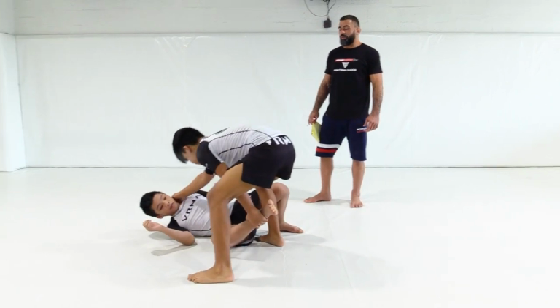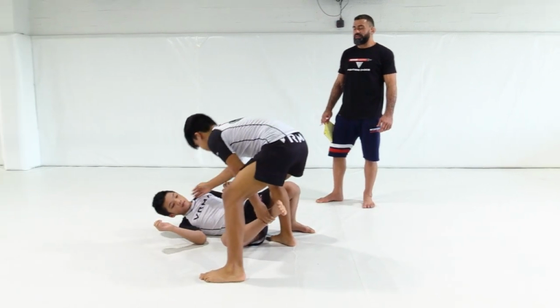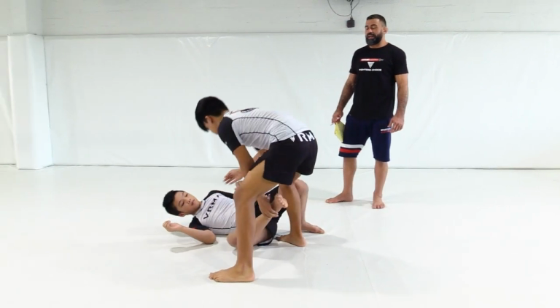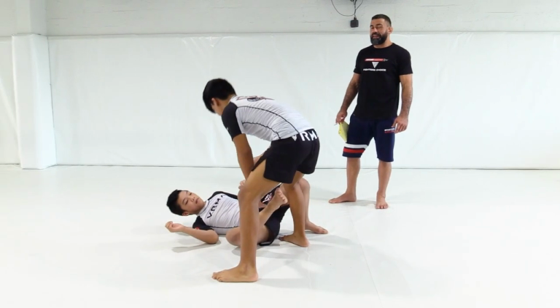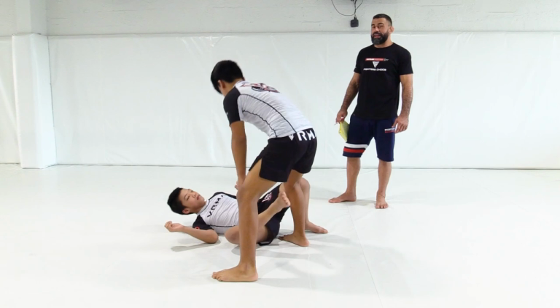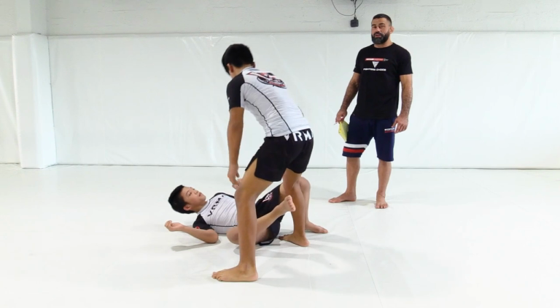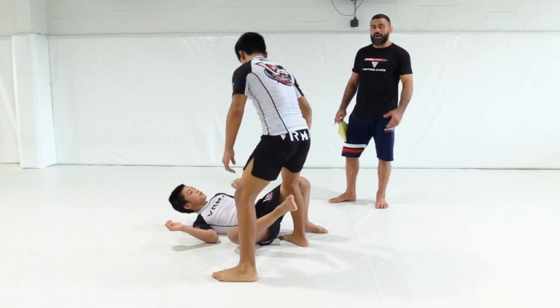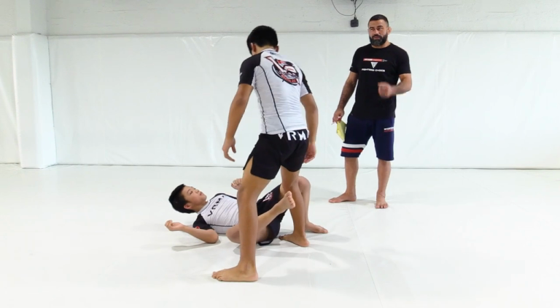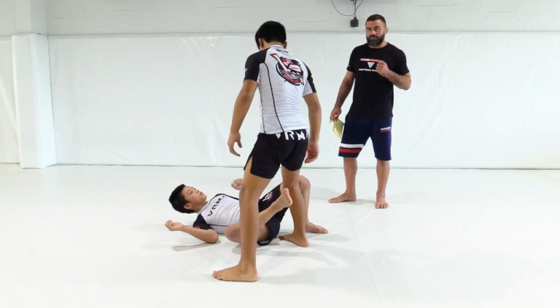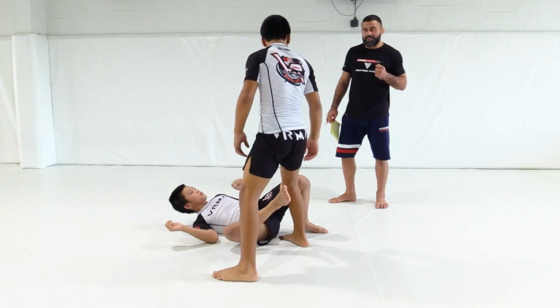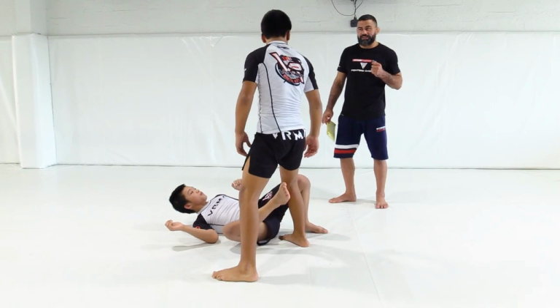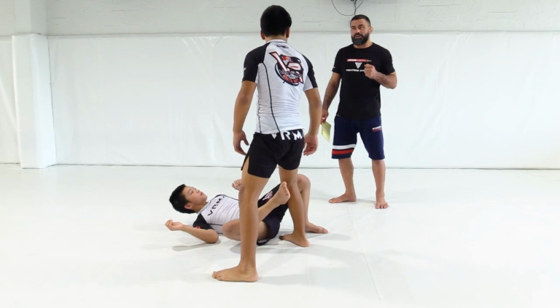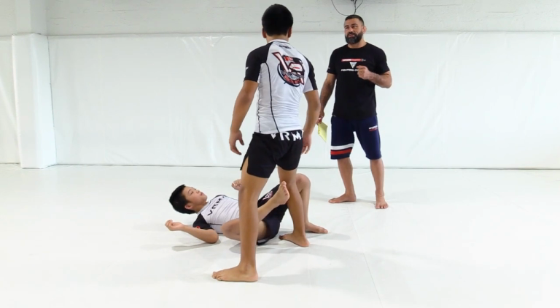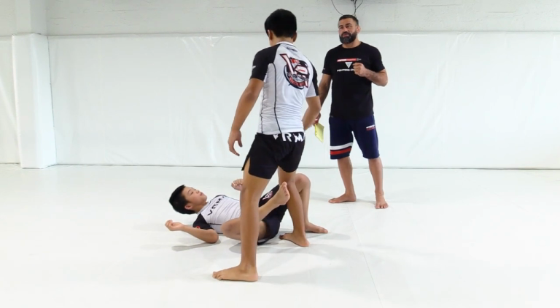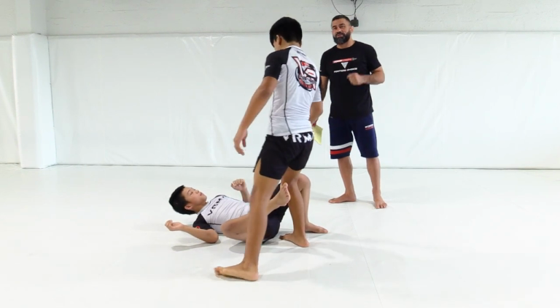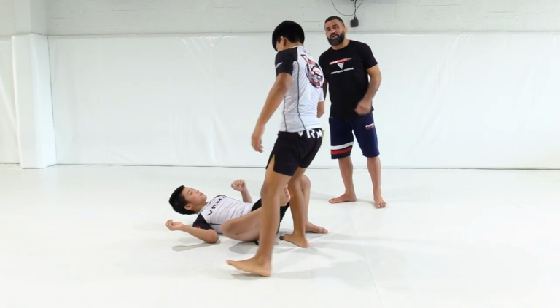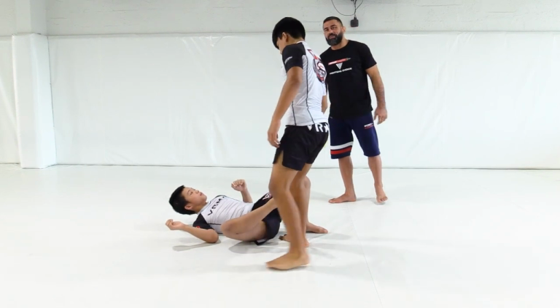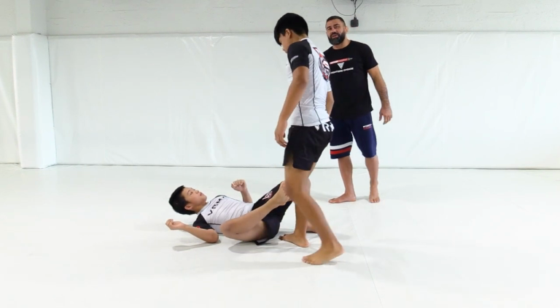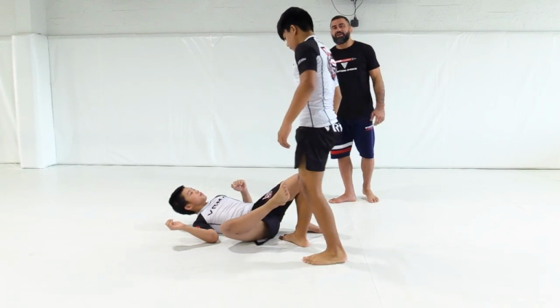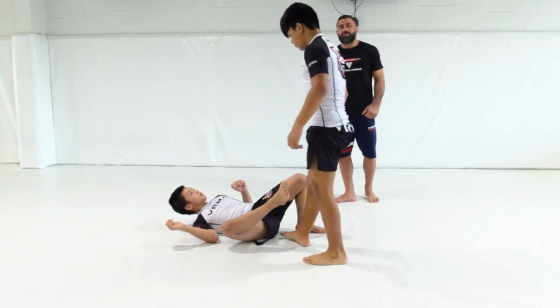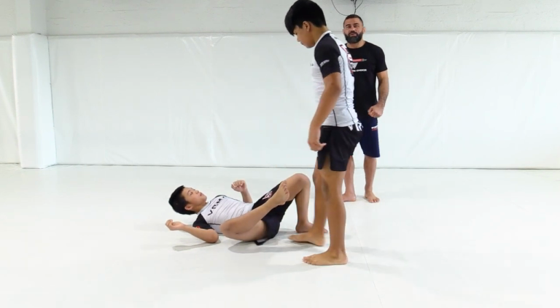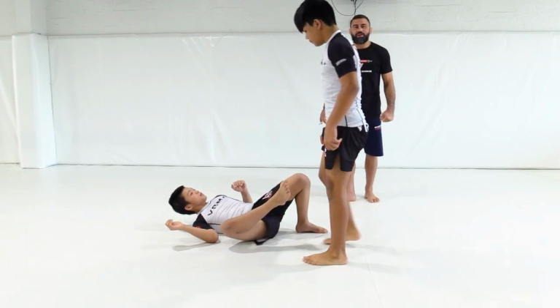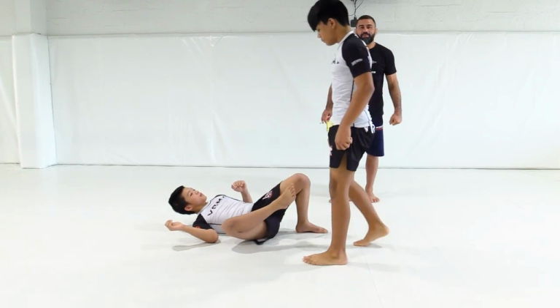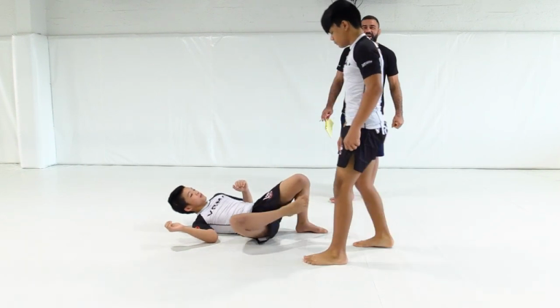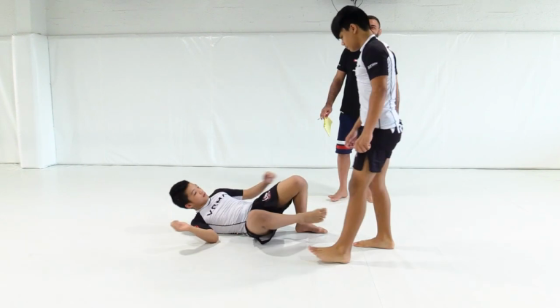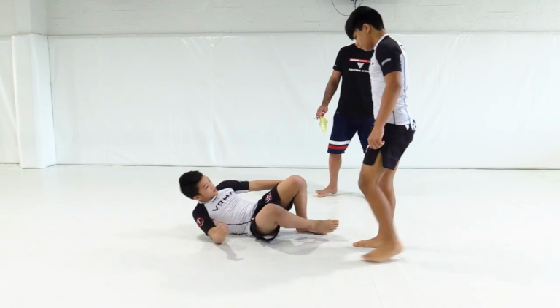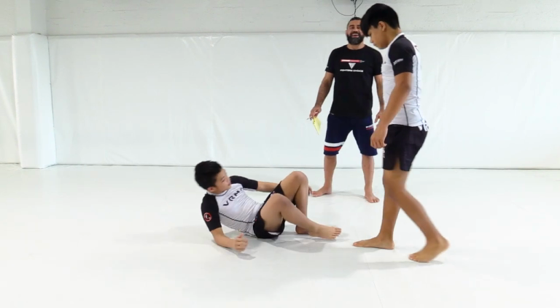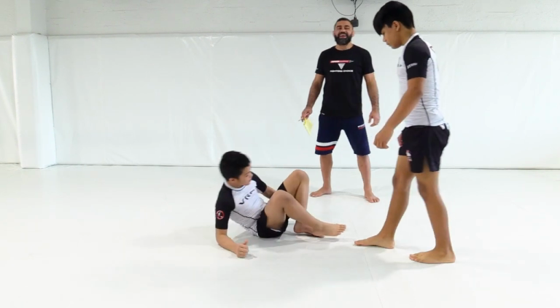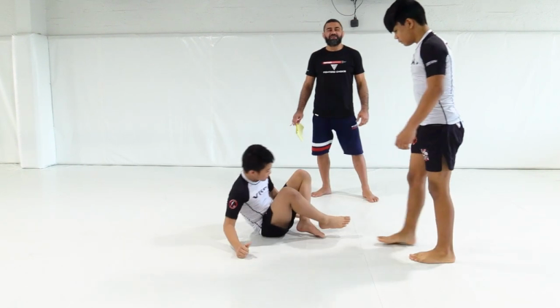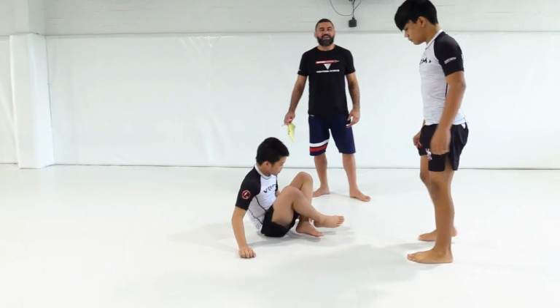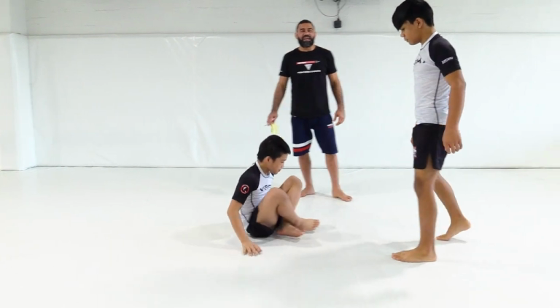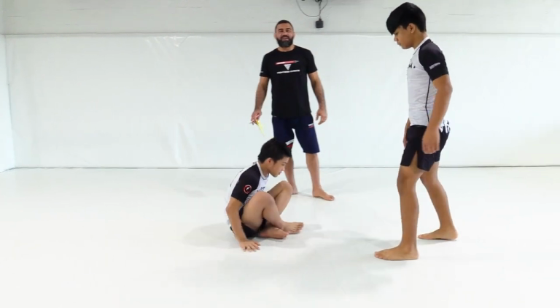Once they hit the ground, release the arm so you don't get armbarred. Pull your arm back.